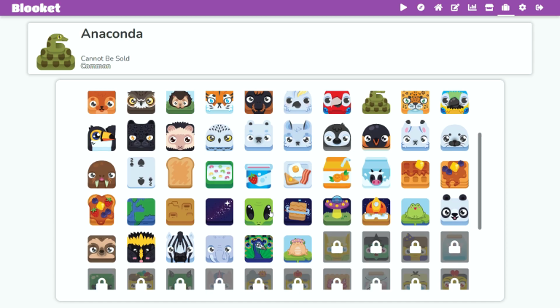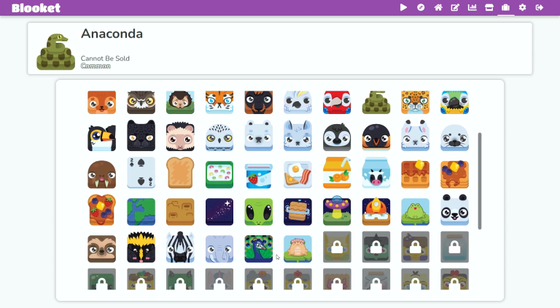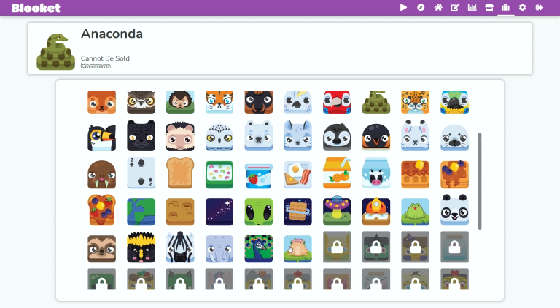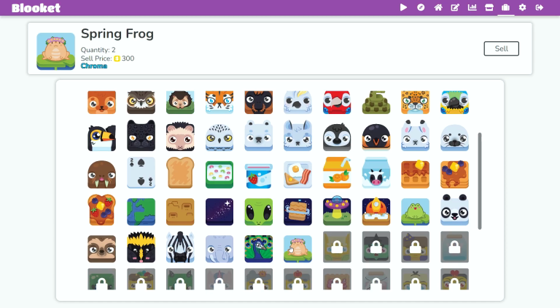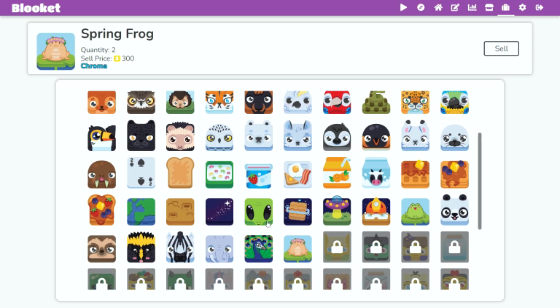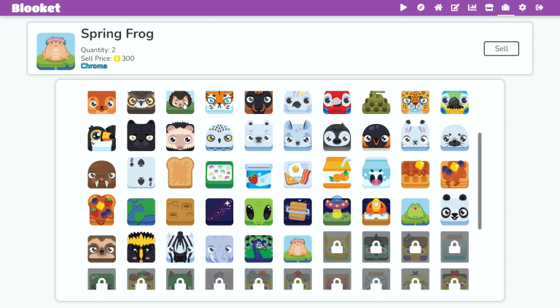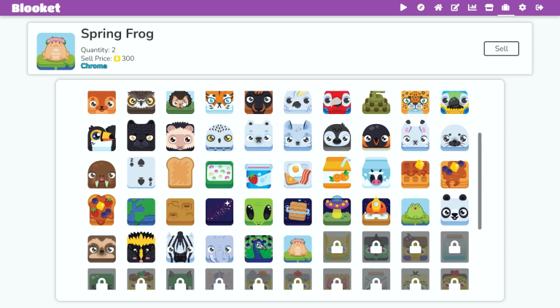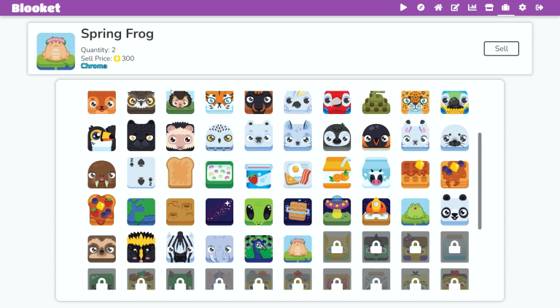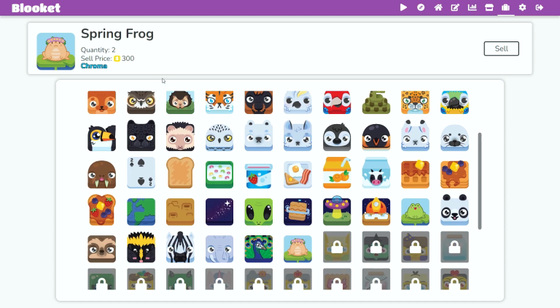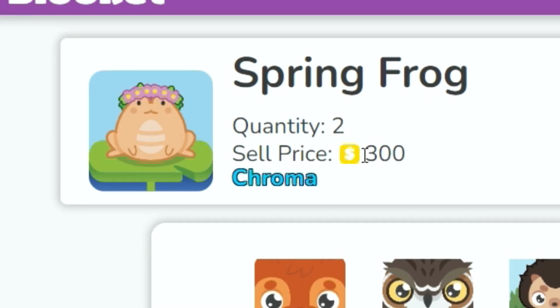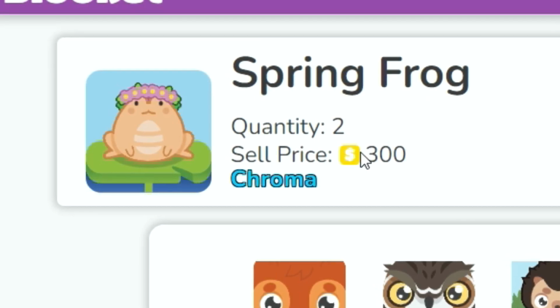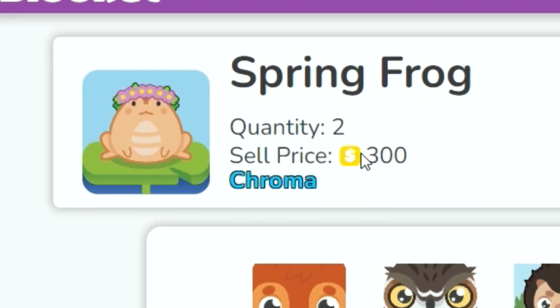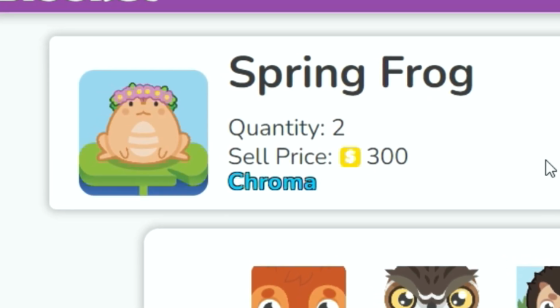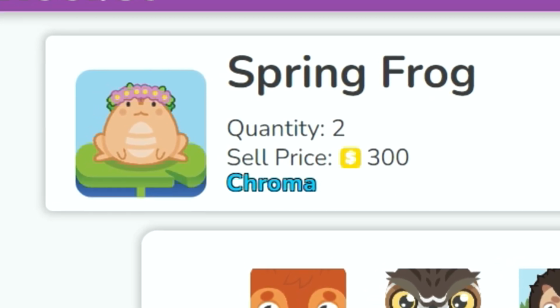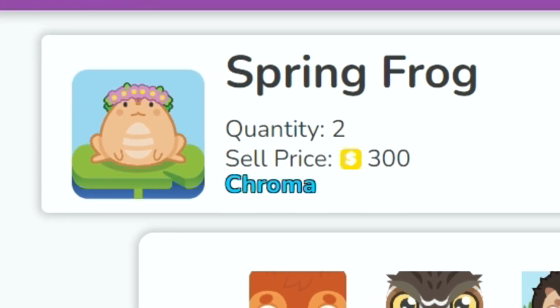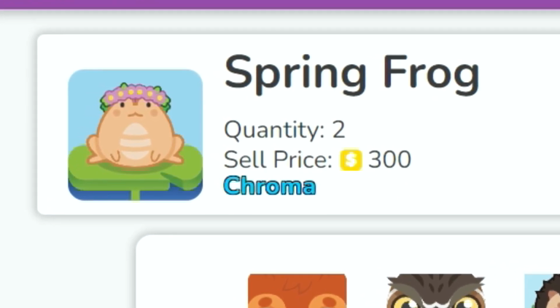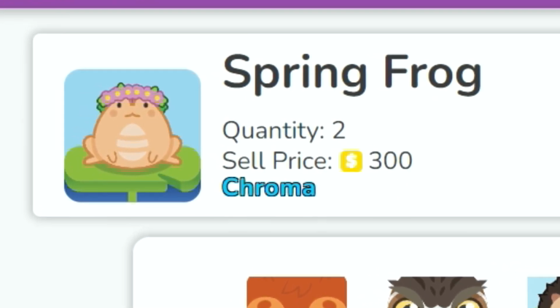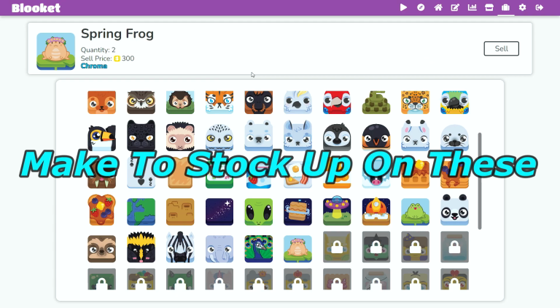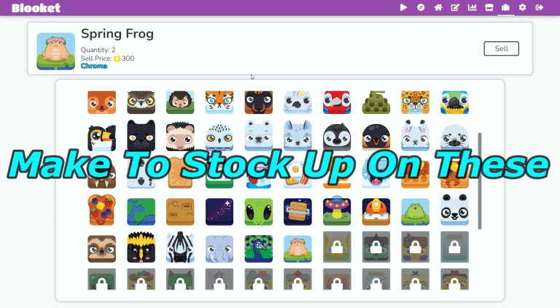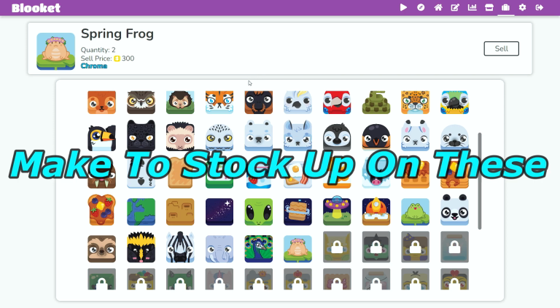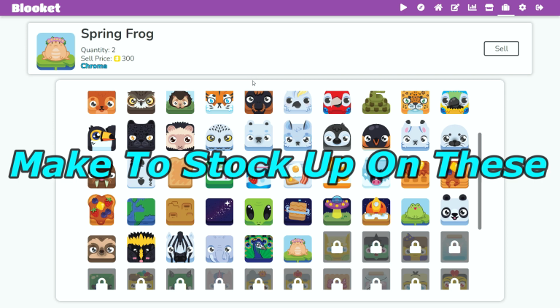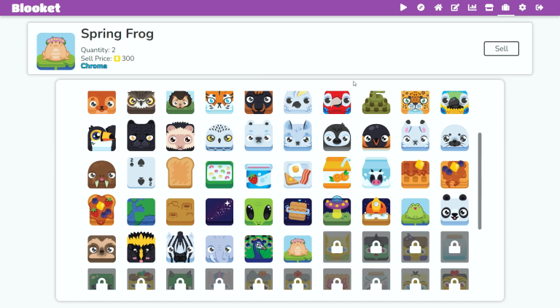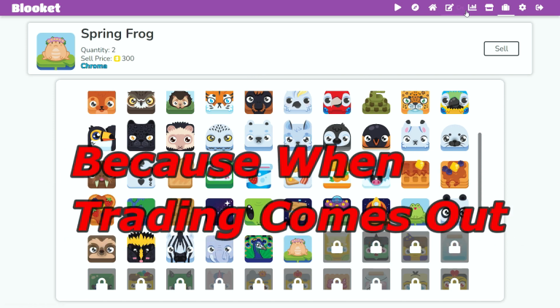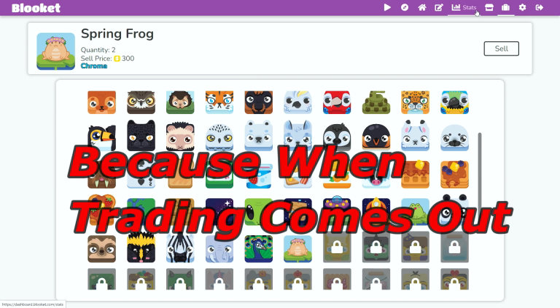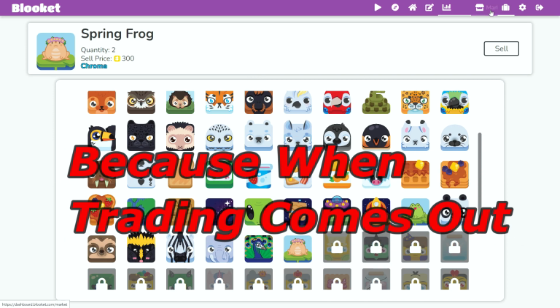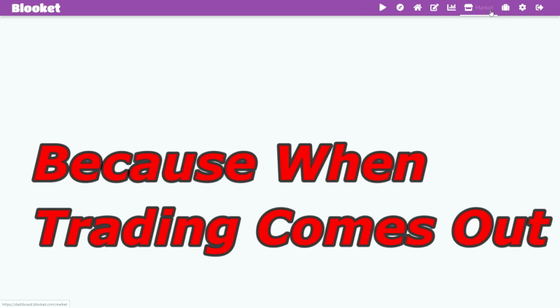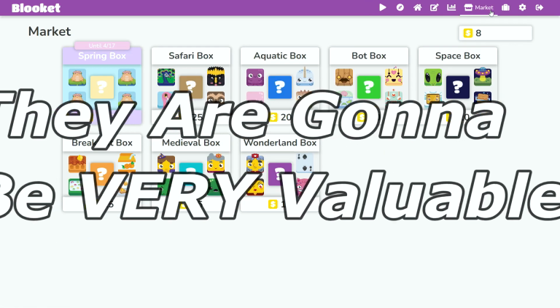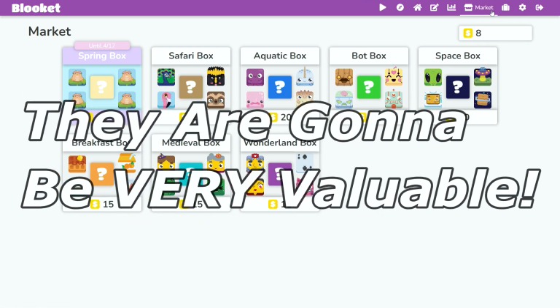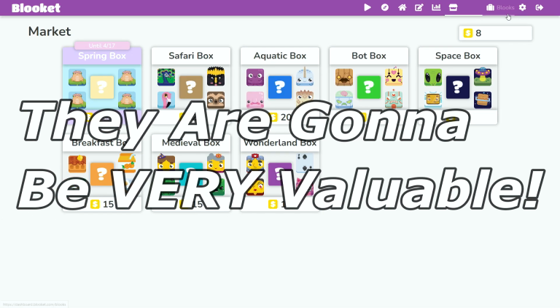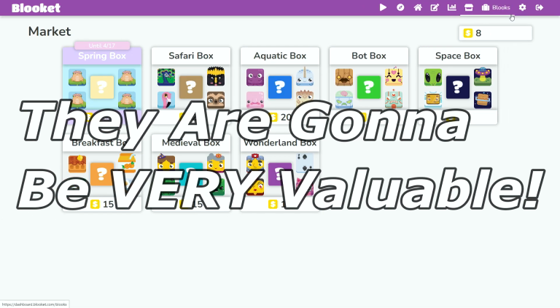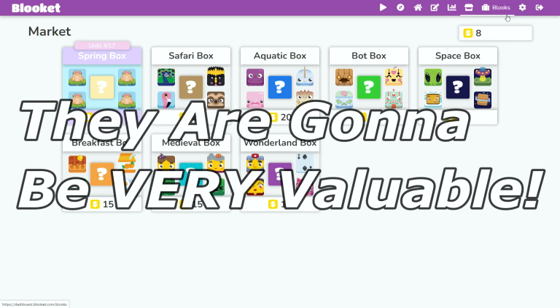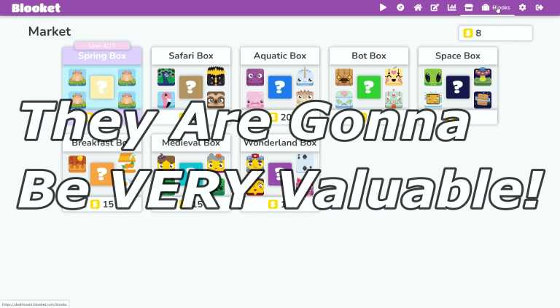I already got two, and this is what they look like. Their Chroma were 300 coins, and make sure to stock up on these because when trading comes out, they're going to be very valuable.